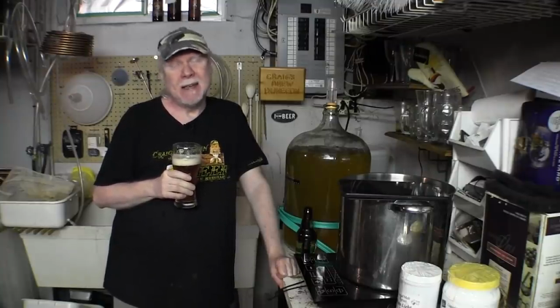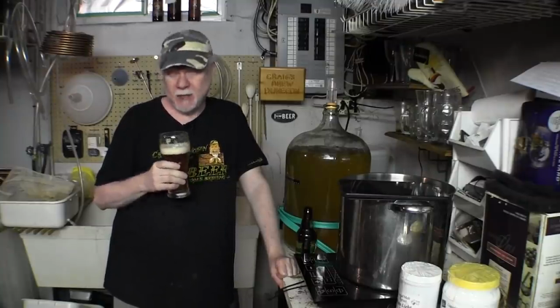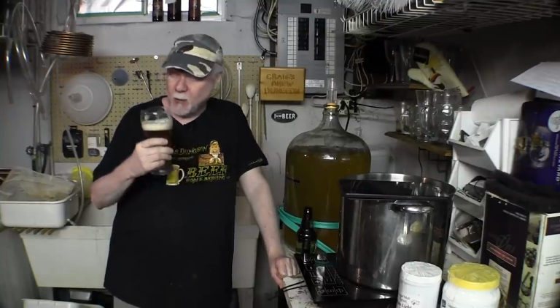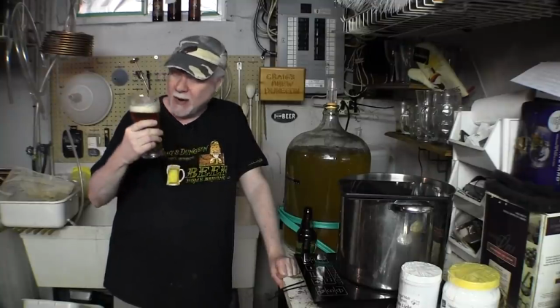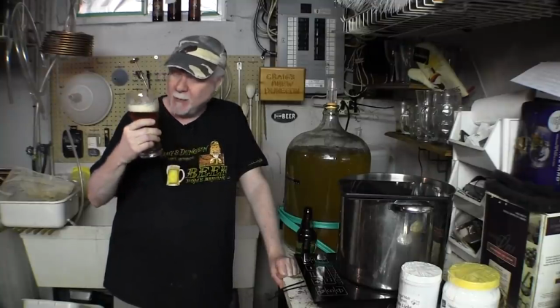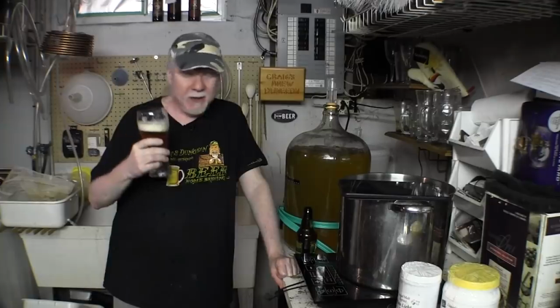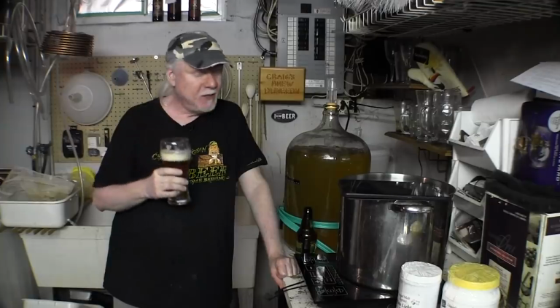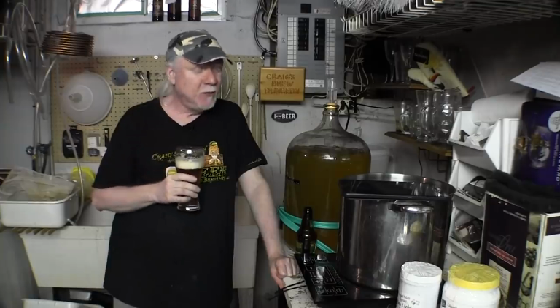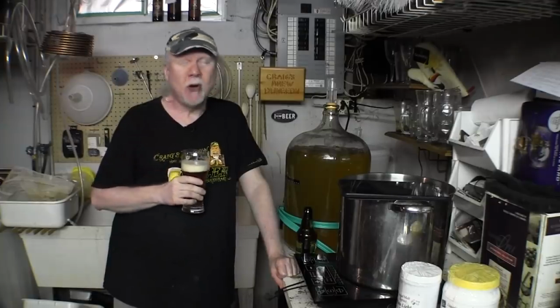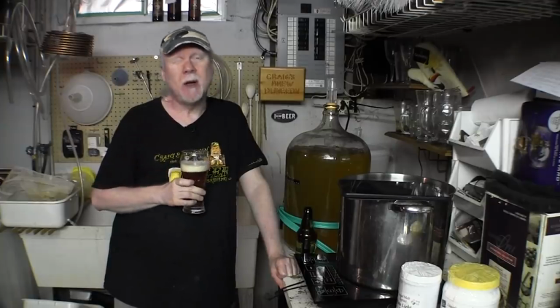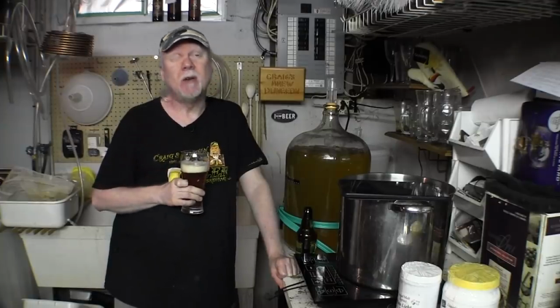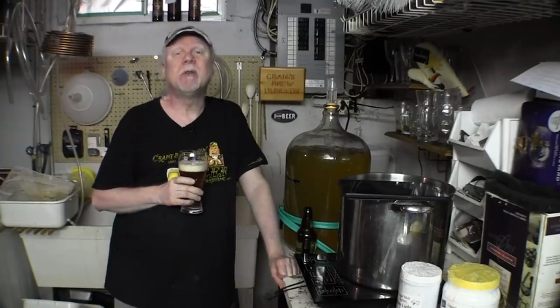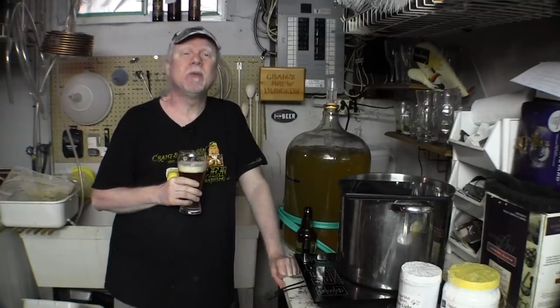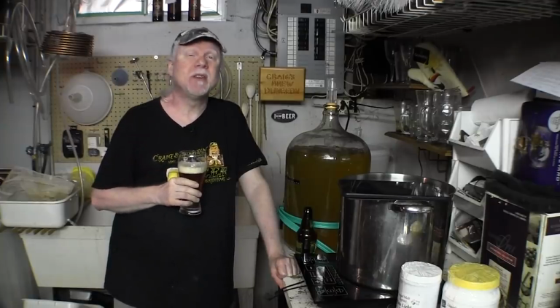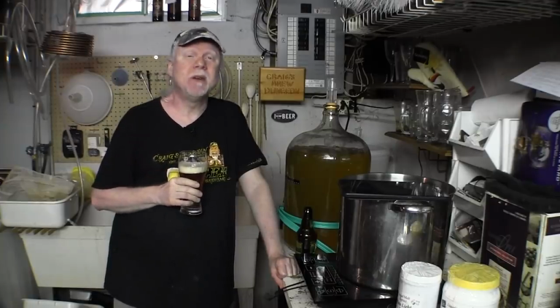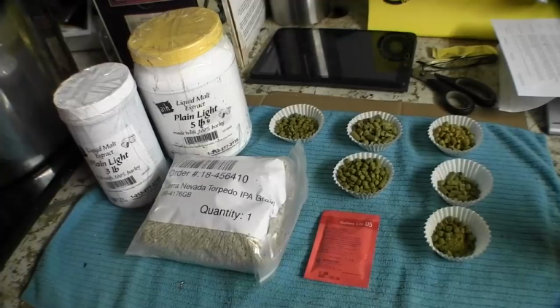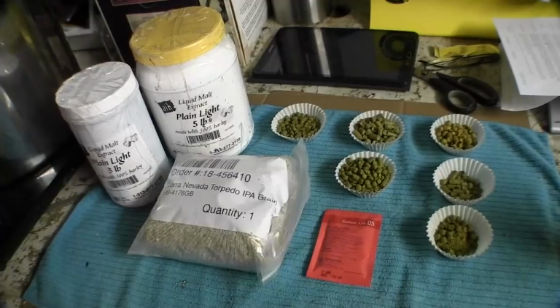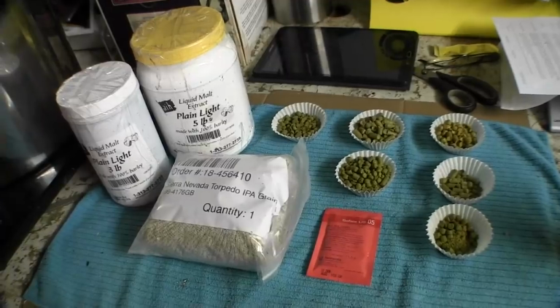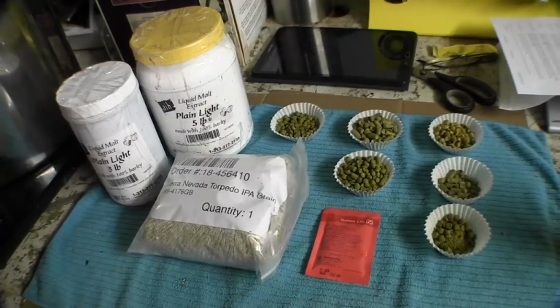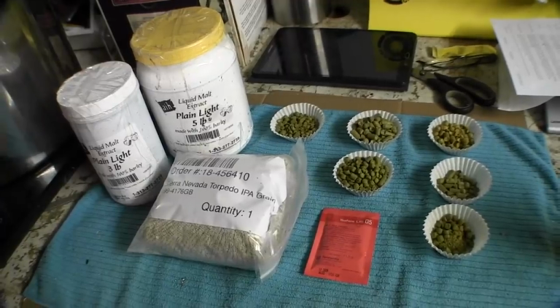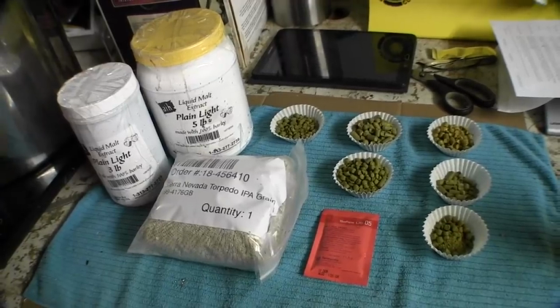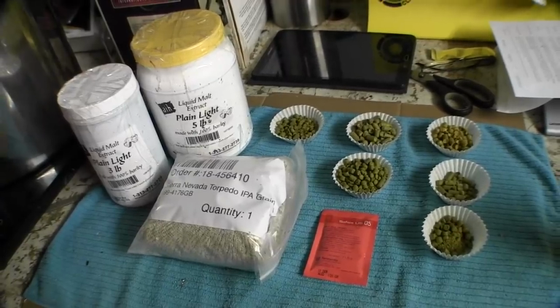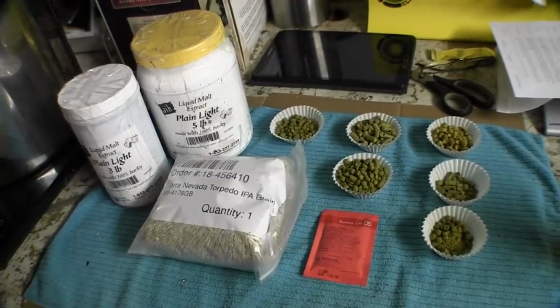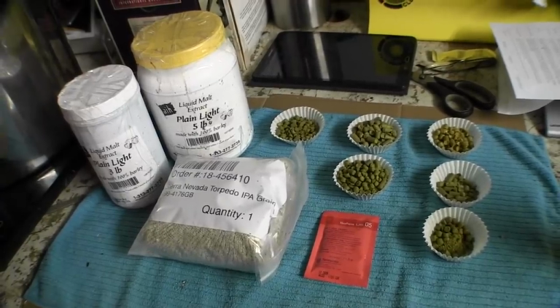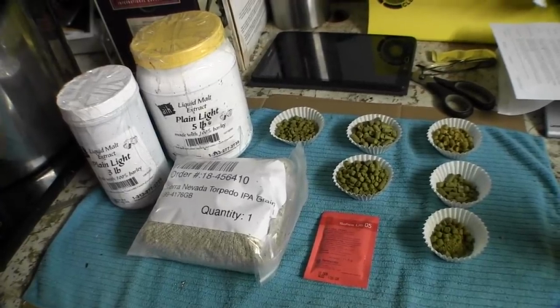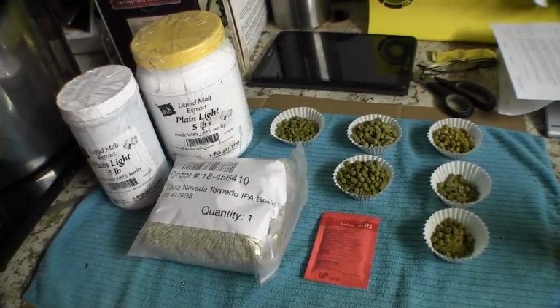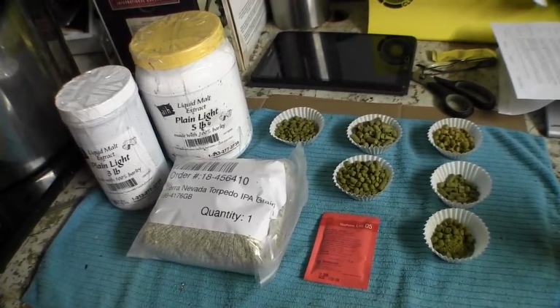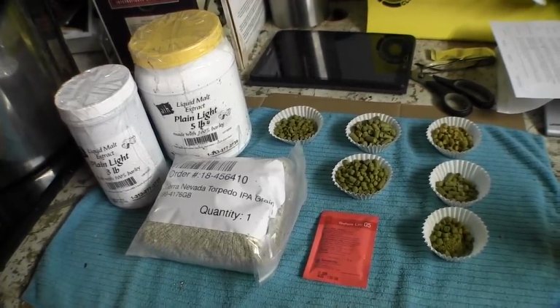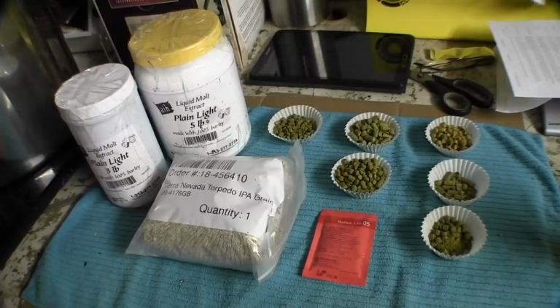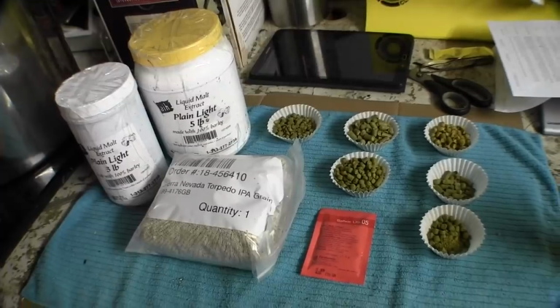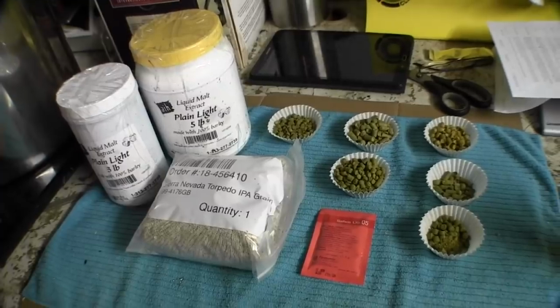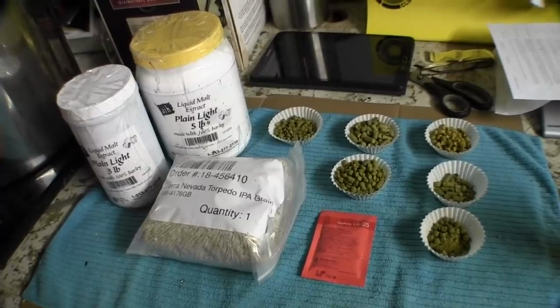Oh boy, yes, that's a really nice beer. I love this beer. It's gotta be one of my favorites. So I want to show you how you can brew this beer. As you can see, we've got some ingredients here.